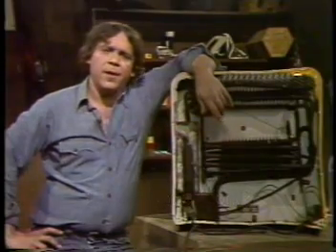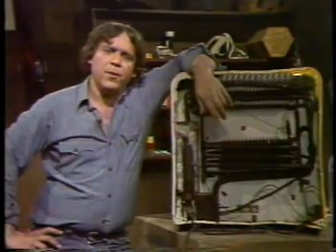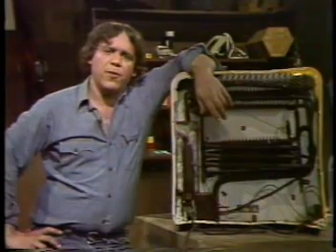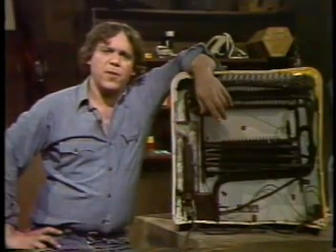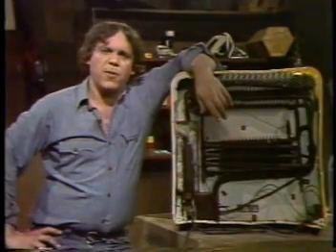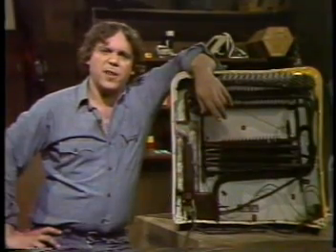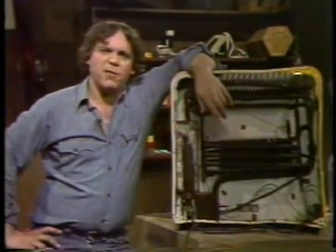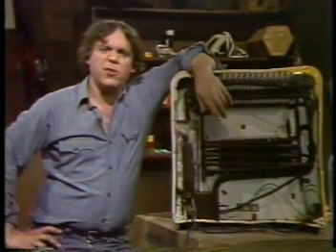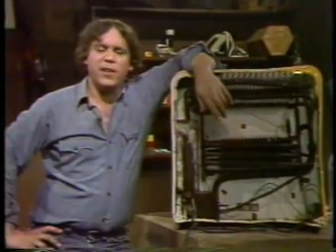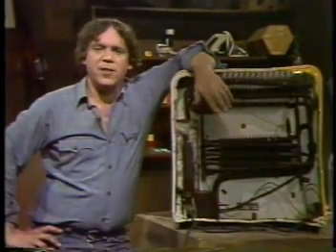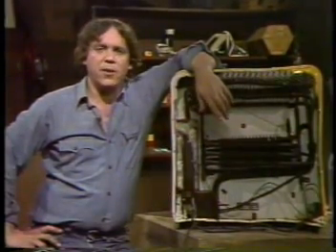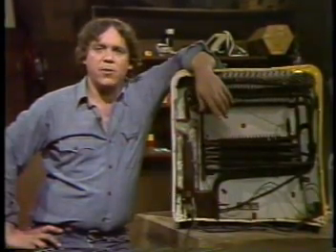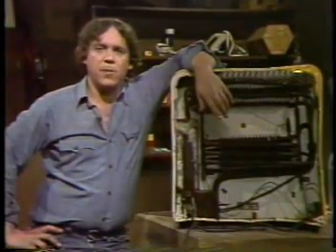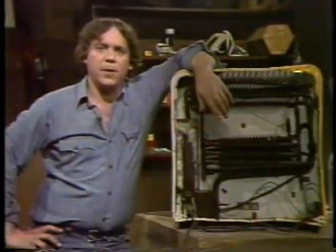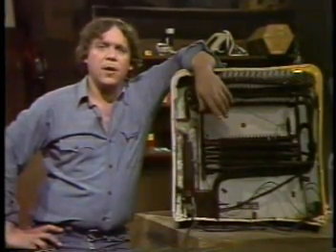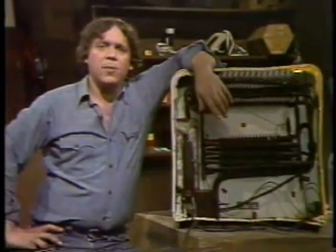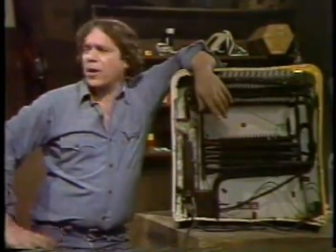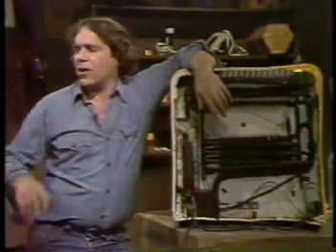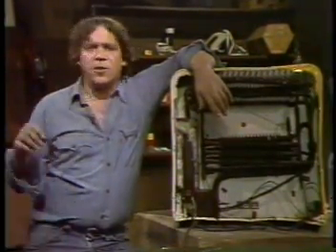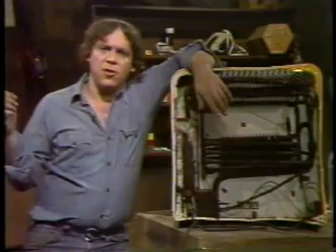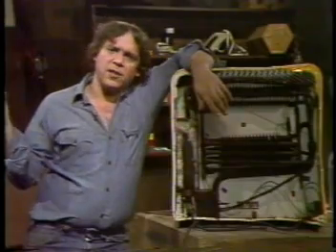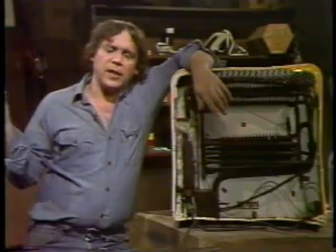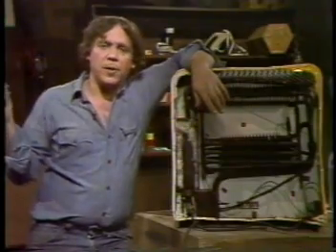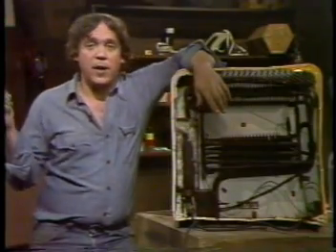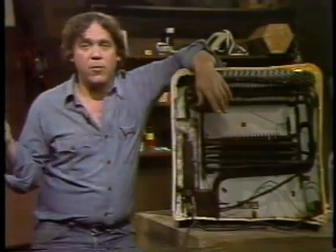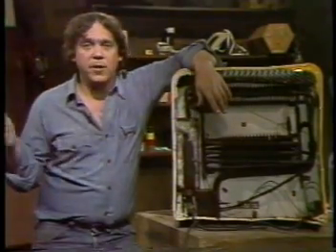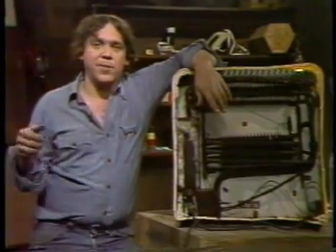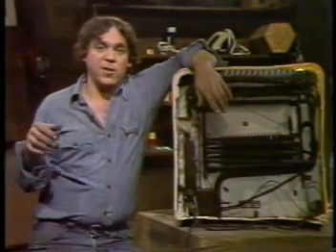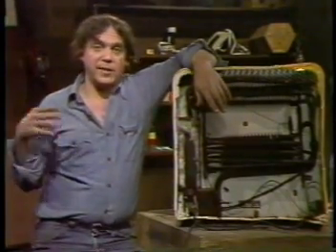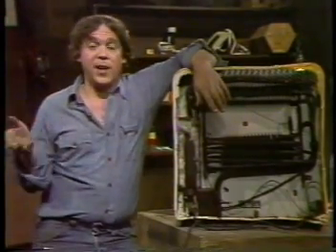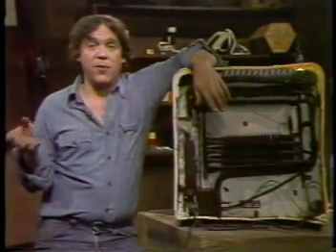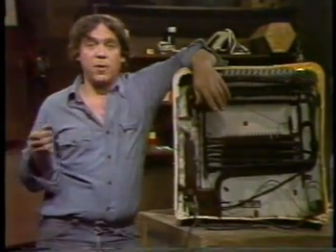If your refrigerator breaks down, usually there's nothing you can do about it. But if you get to know its noises and a little bit about how it works, sometimes you can head off trouble.